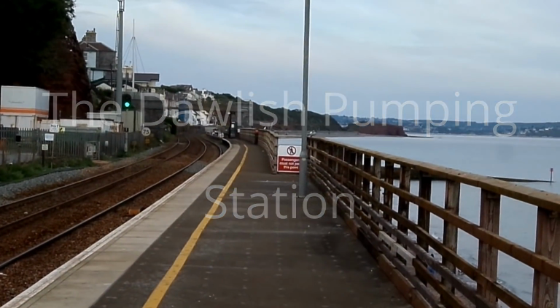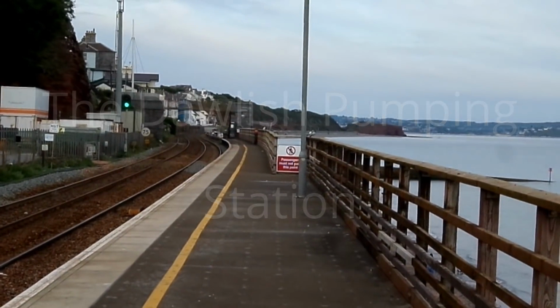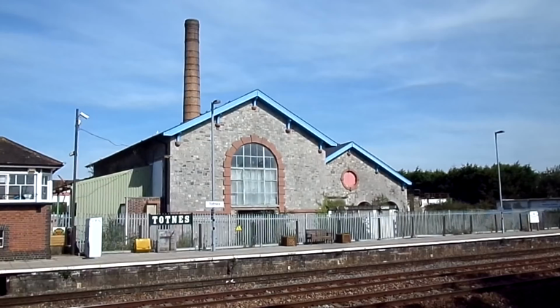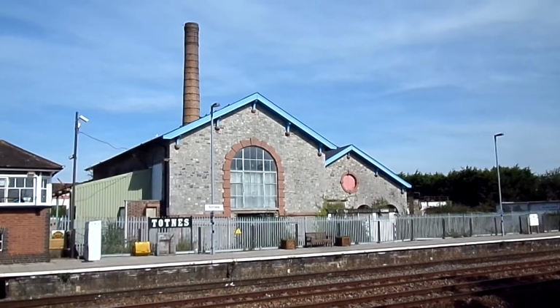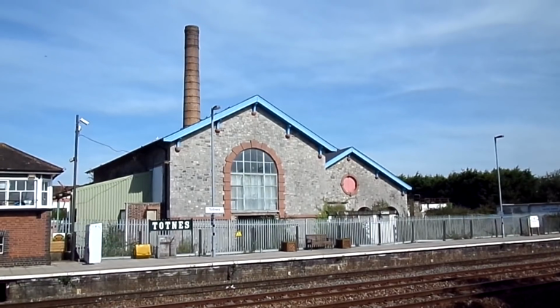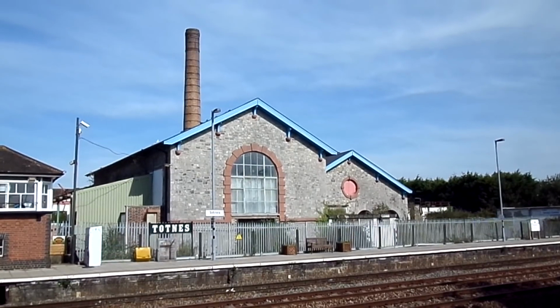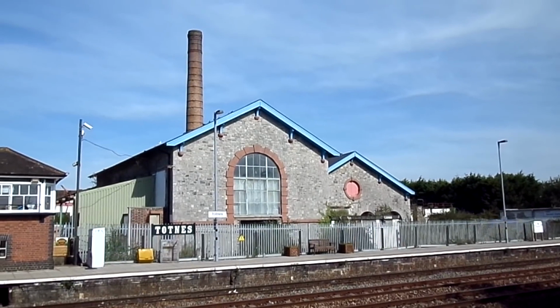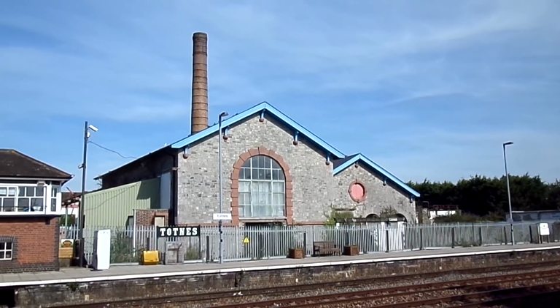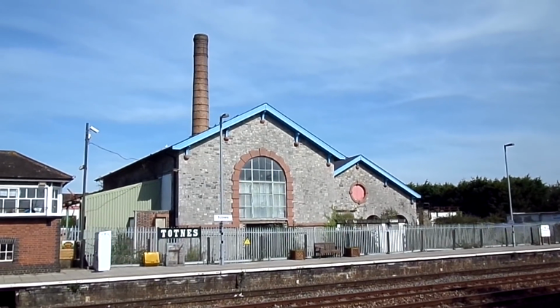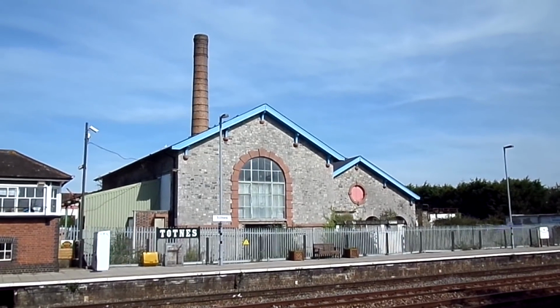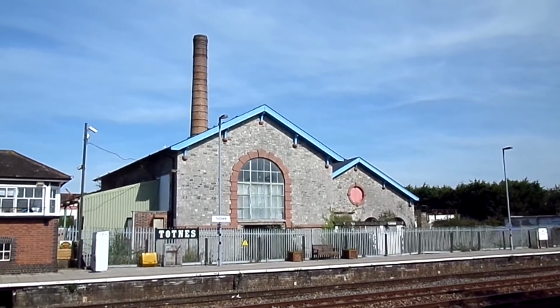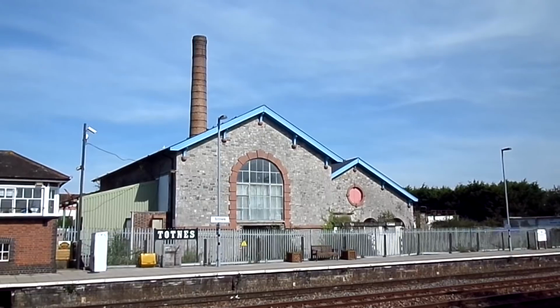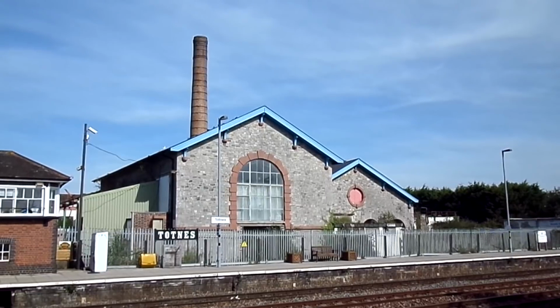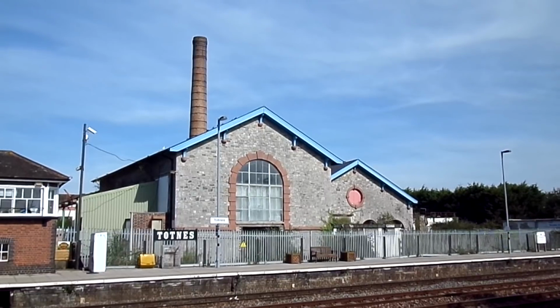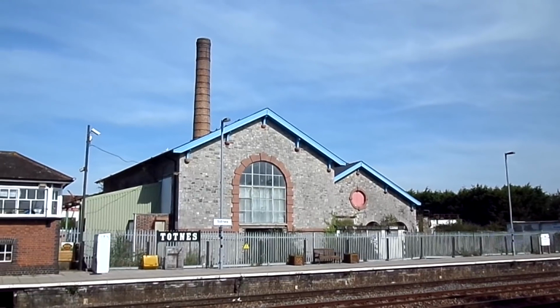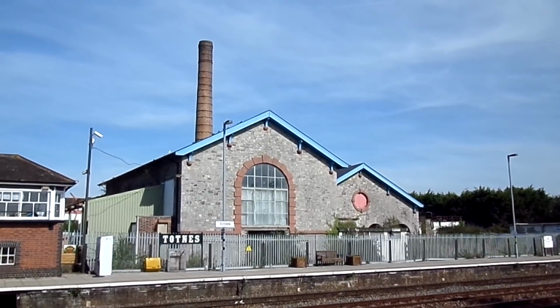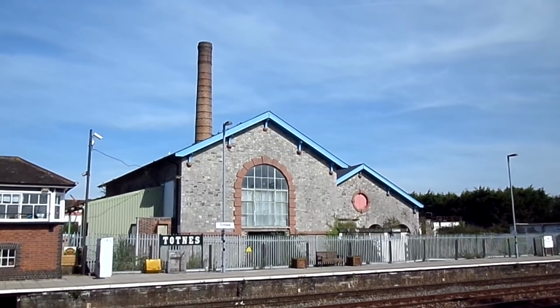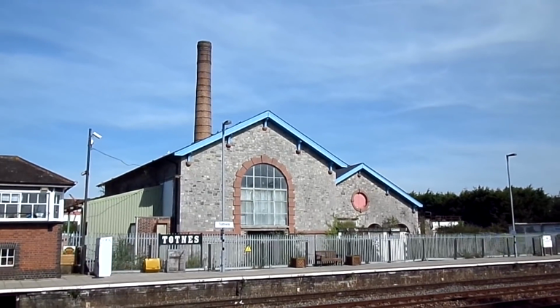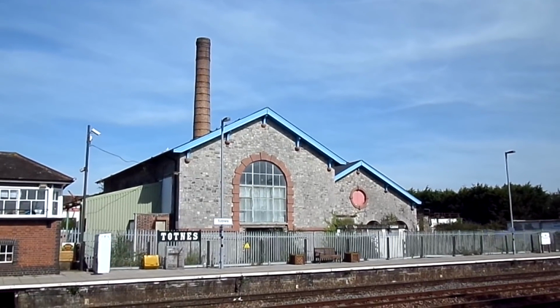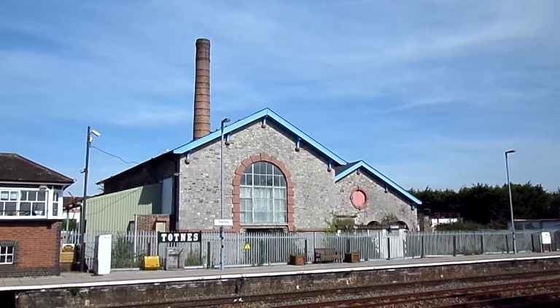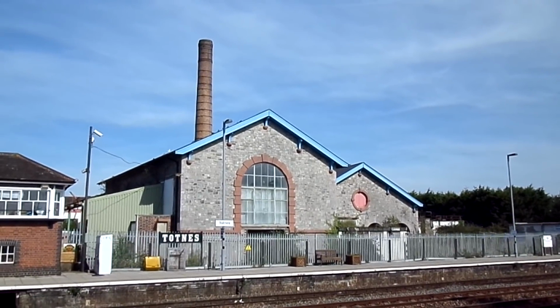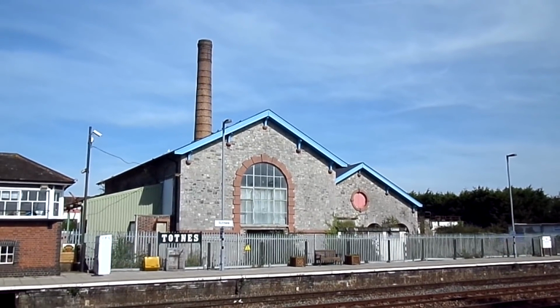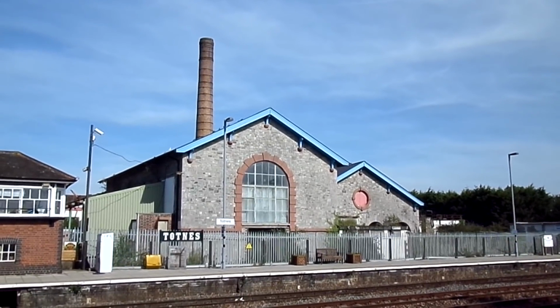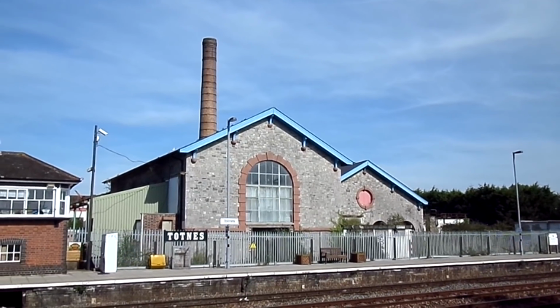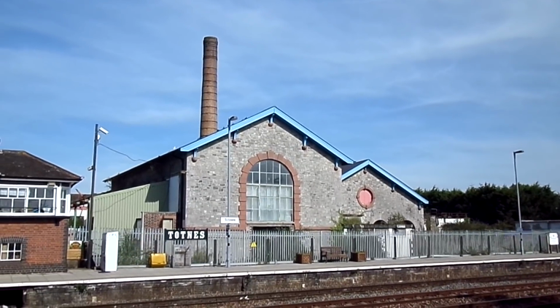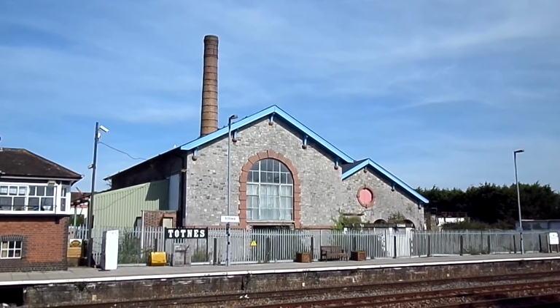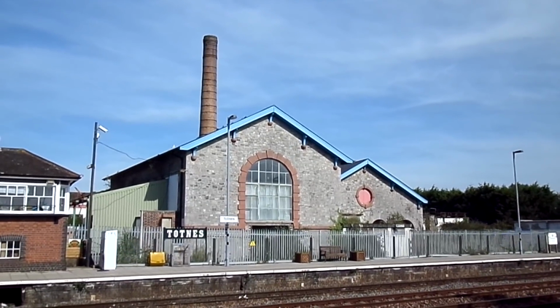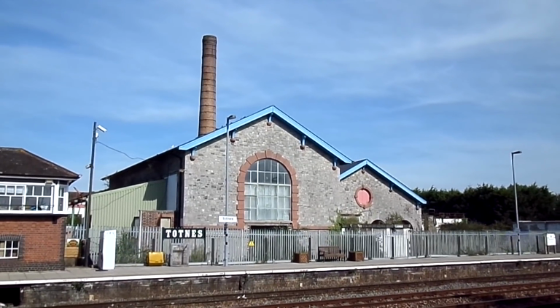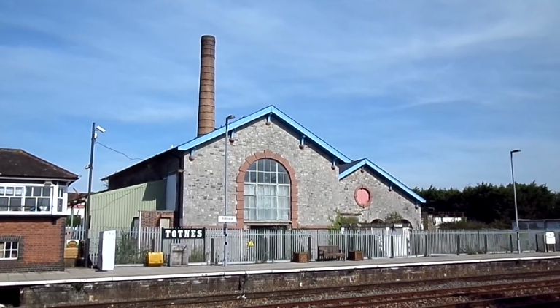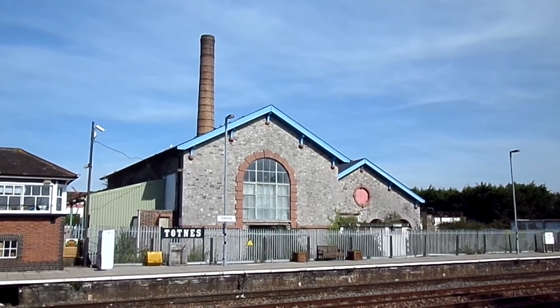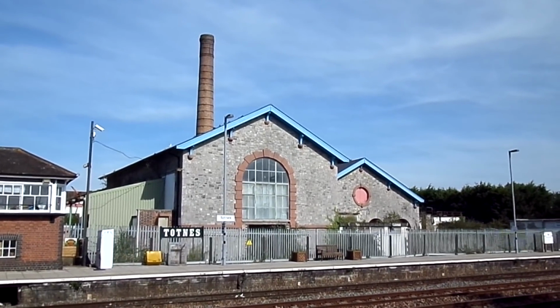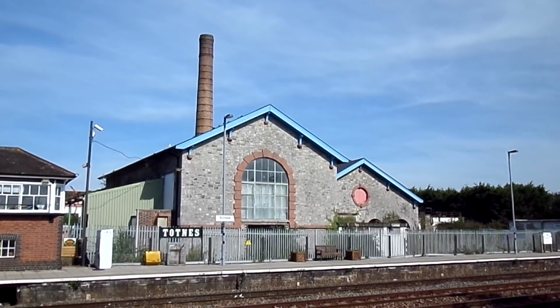The old pumping station at Totnes was never actually used.